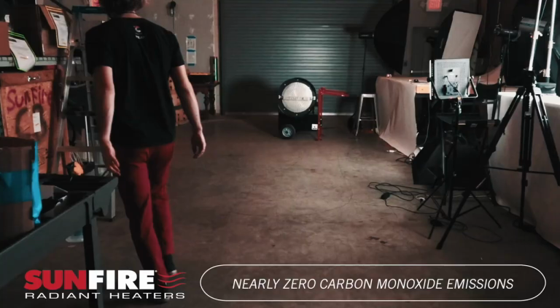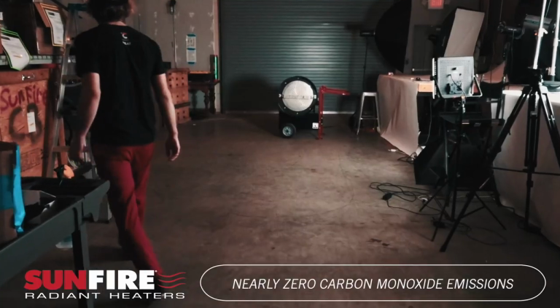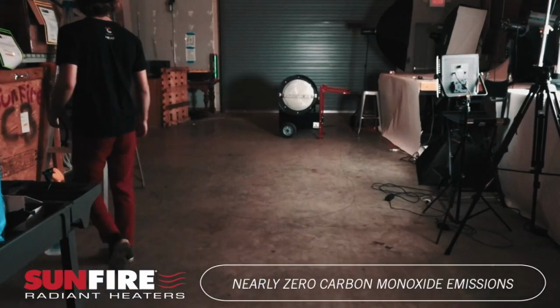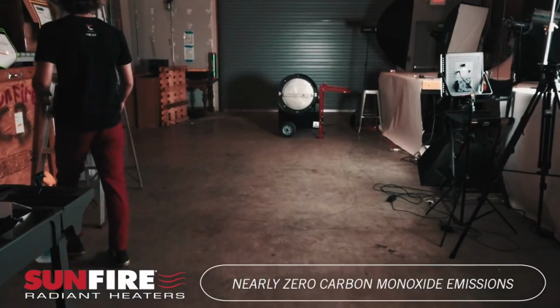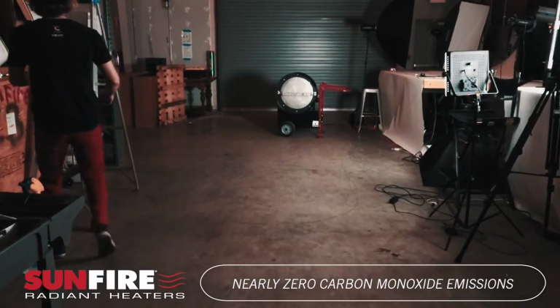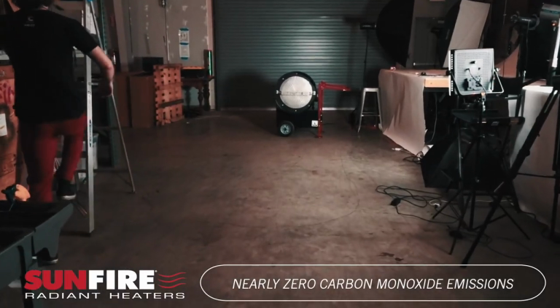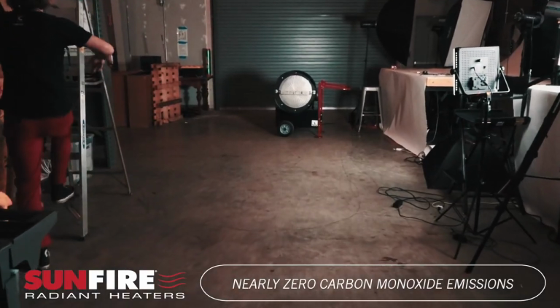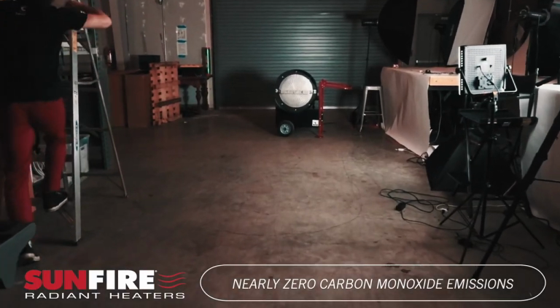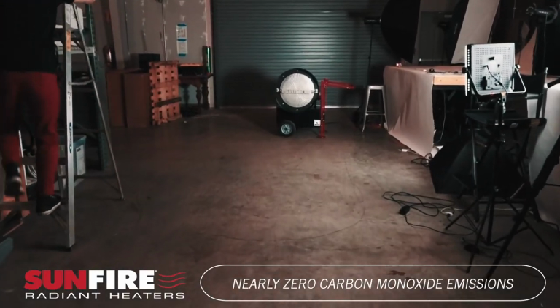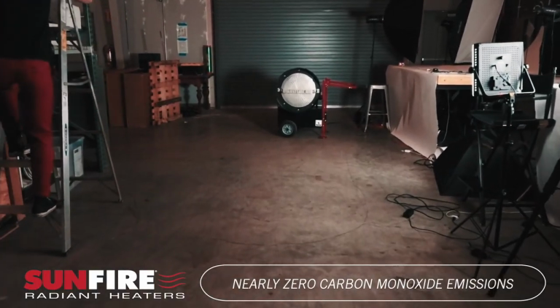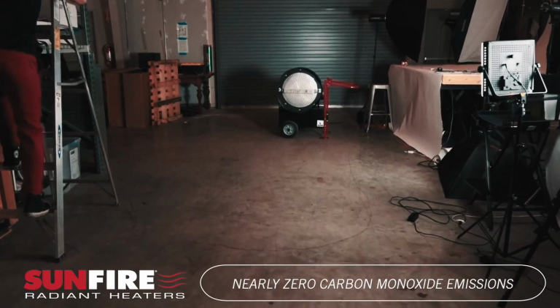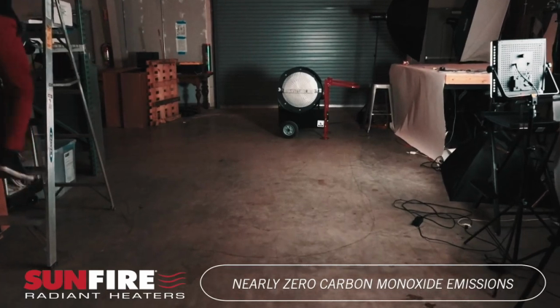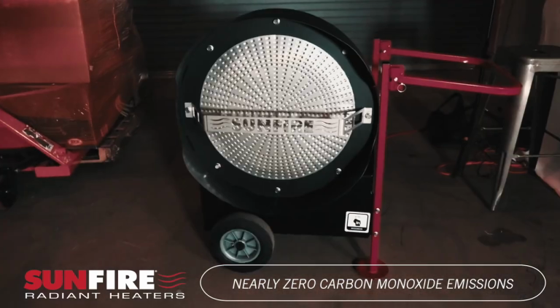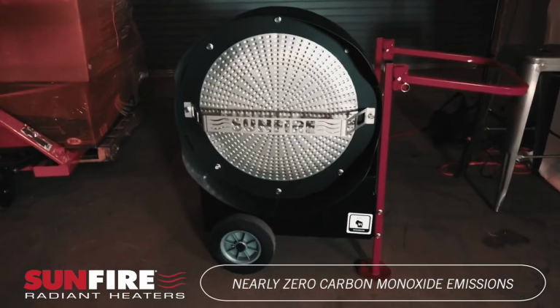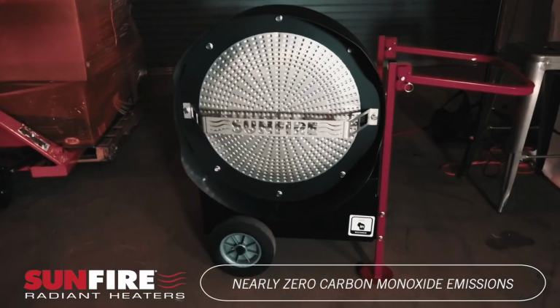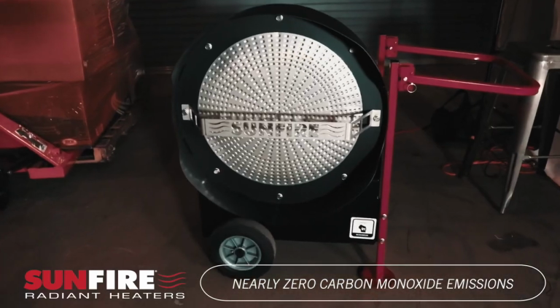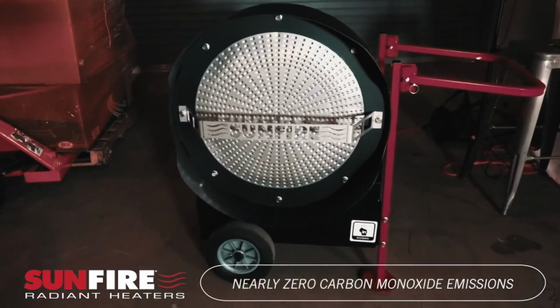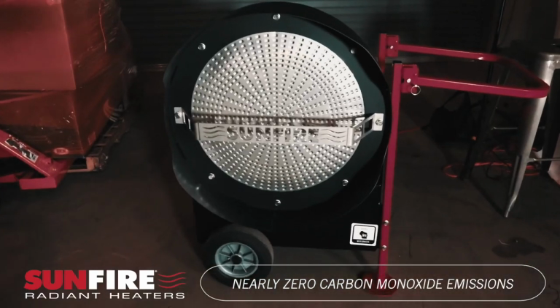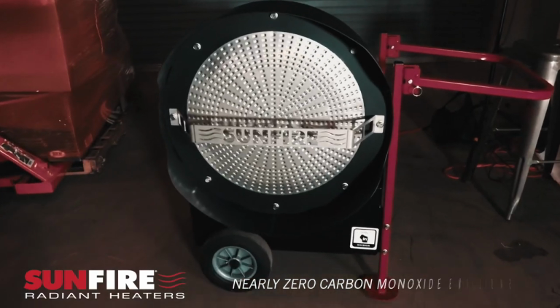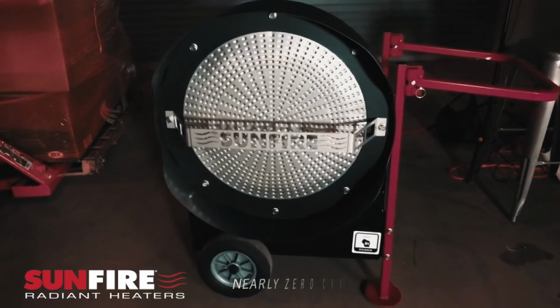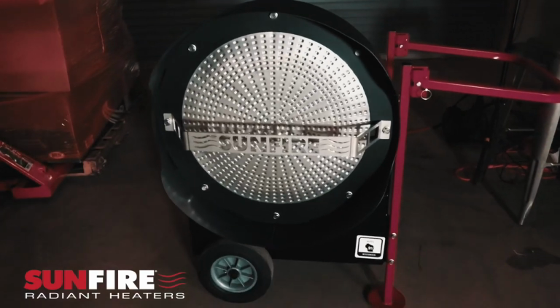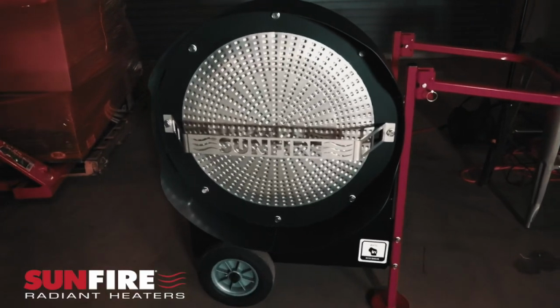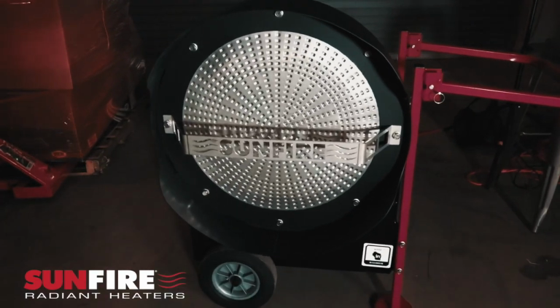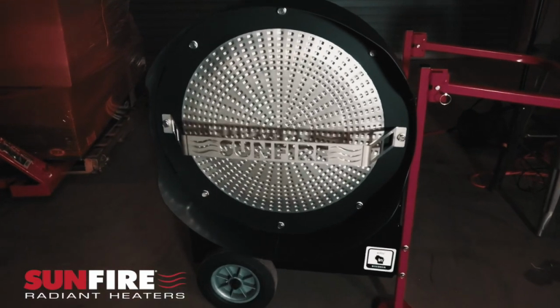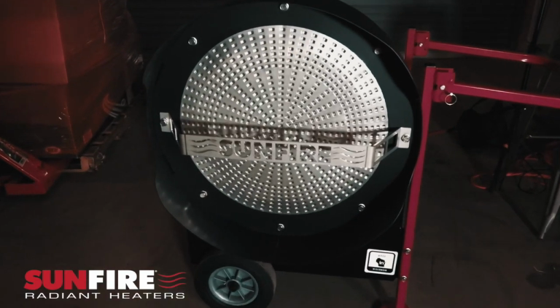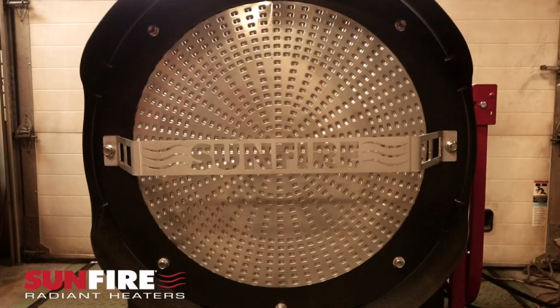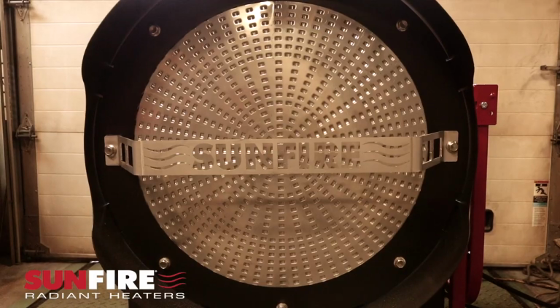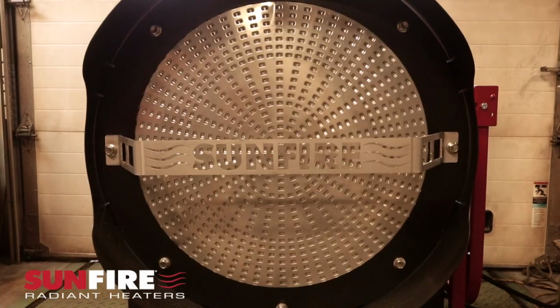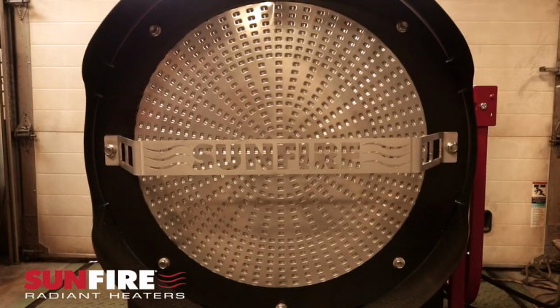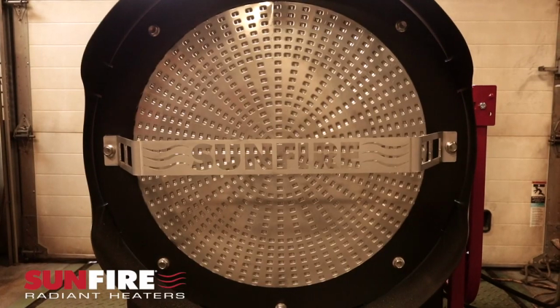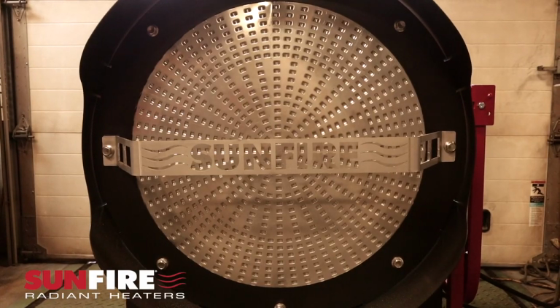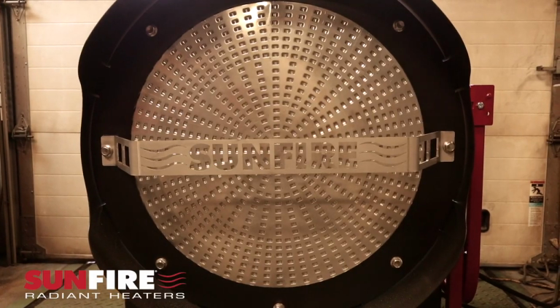Carbon monoxide emissions fall well below OSHA standards, making it the ultimate heater for indoor commercial applications.